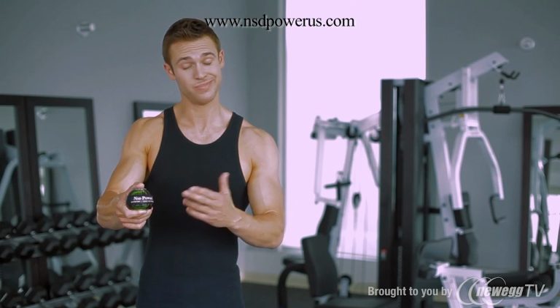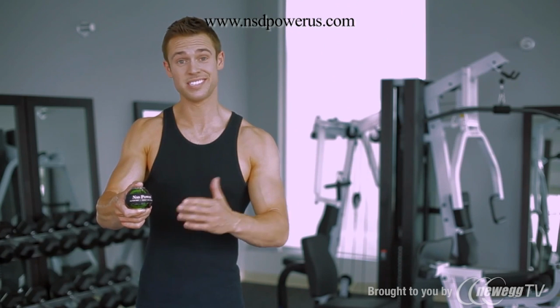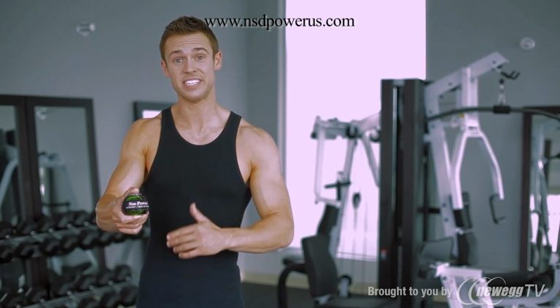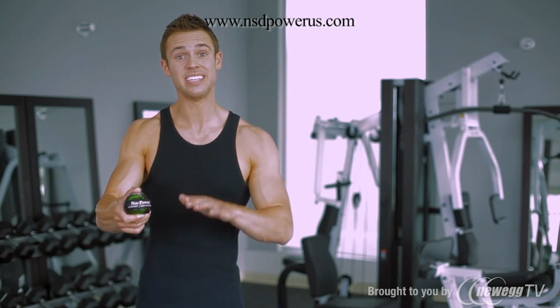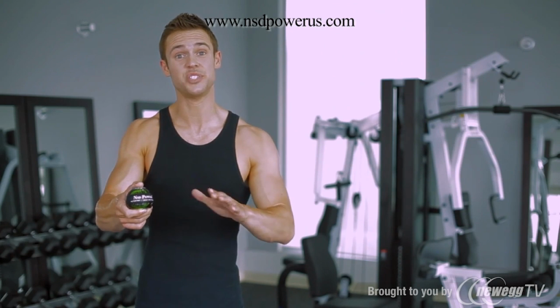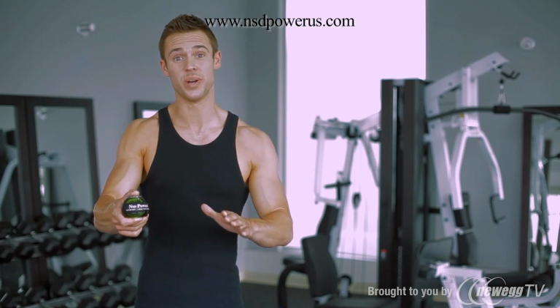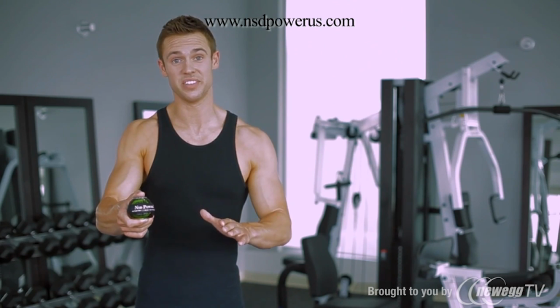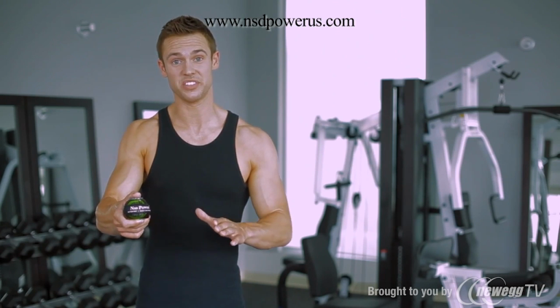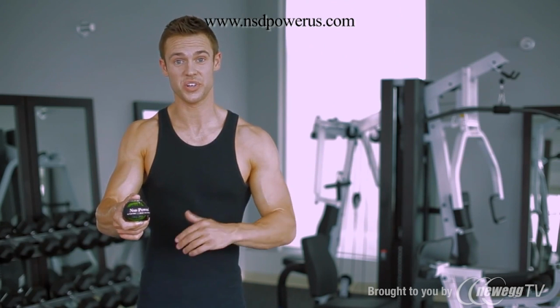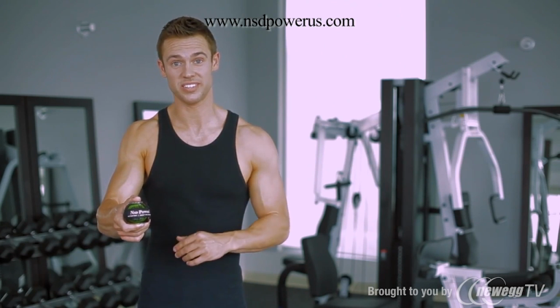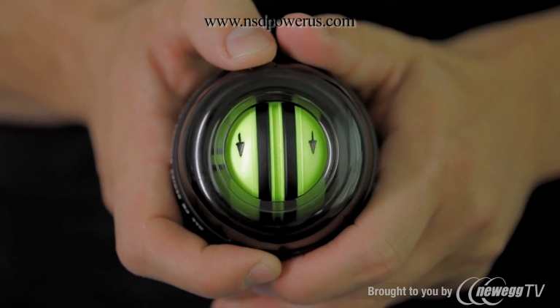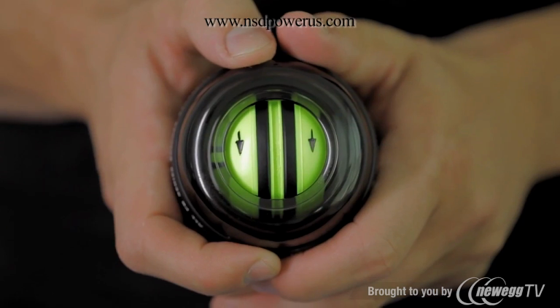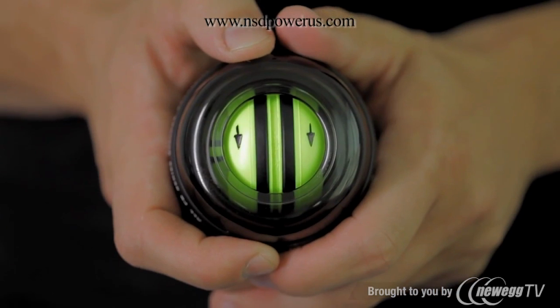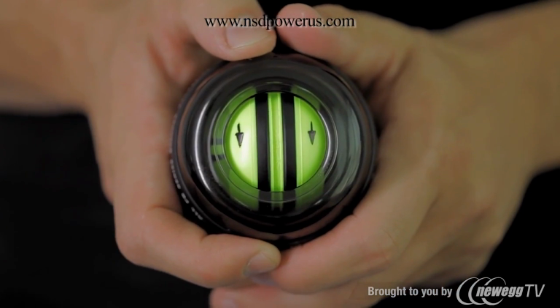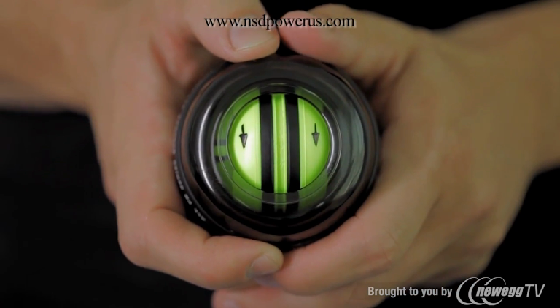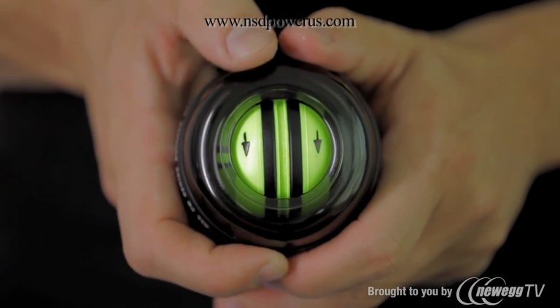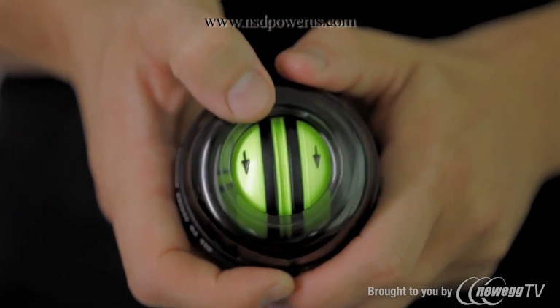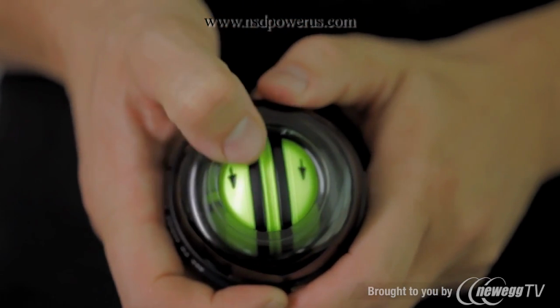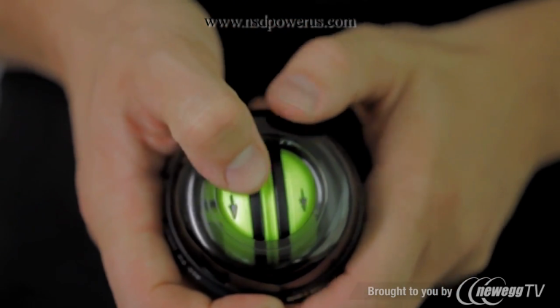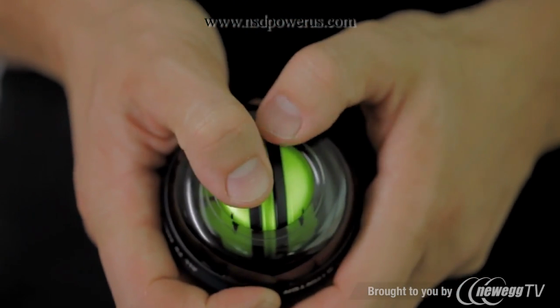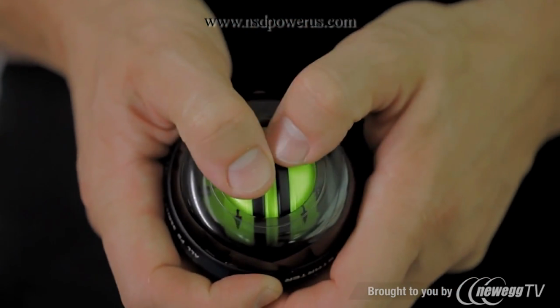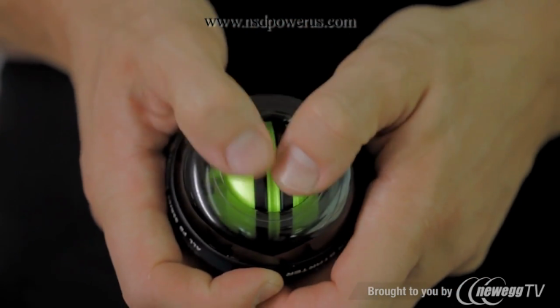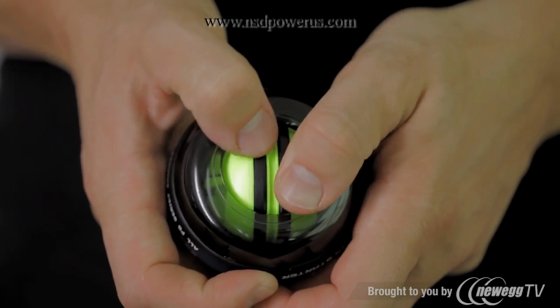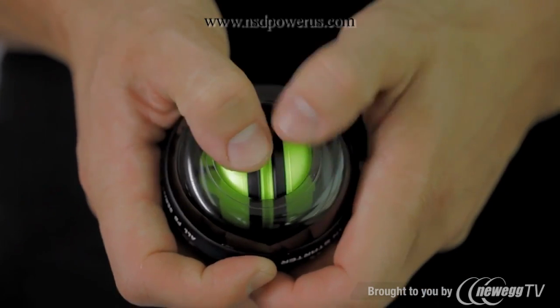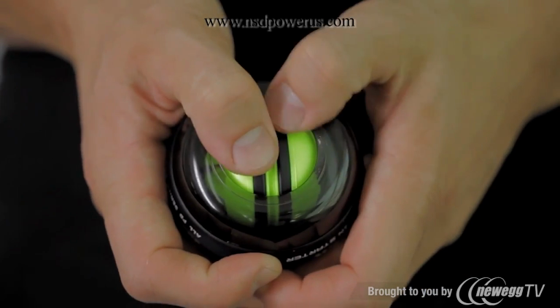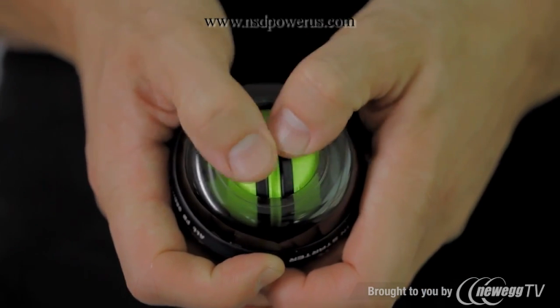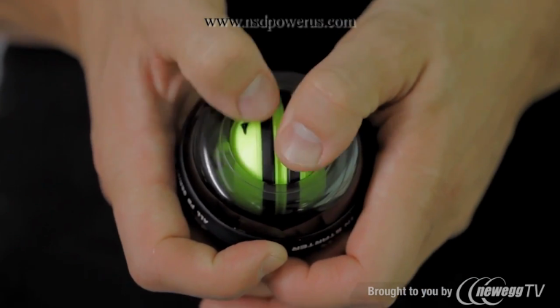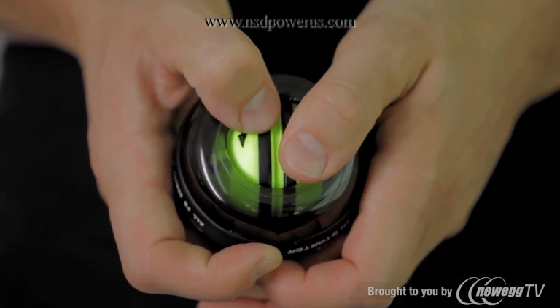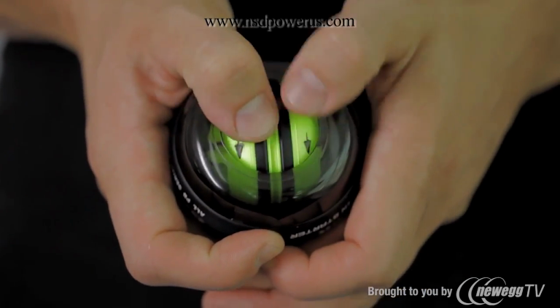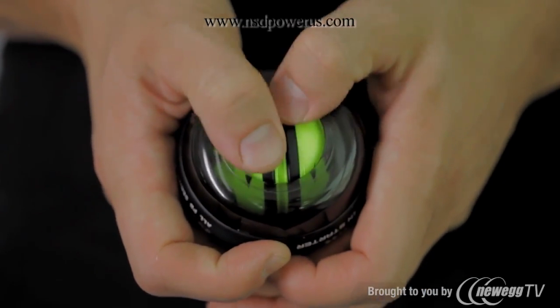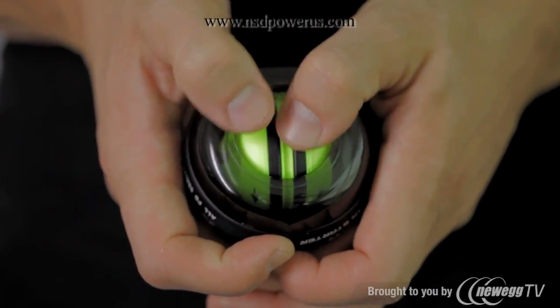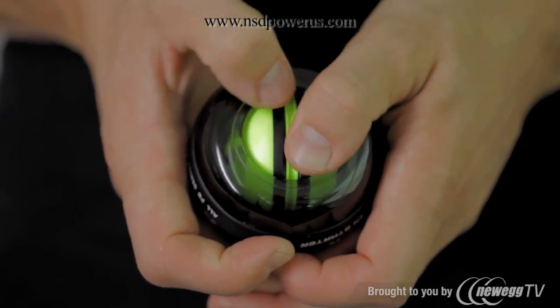This is the new Autostart NSD Spinner, and this is an even easier way to get things started. Using your thumbs, begin turning the rotor in the direction of the surface arrows on the yellow rotor.